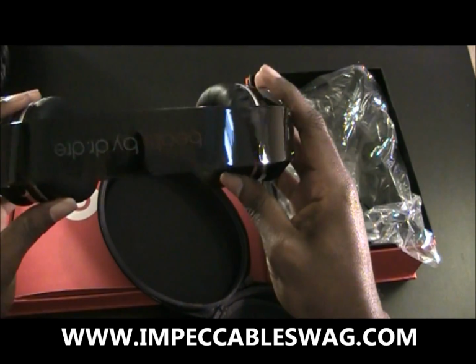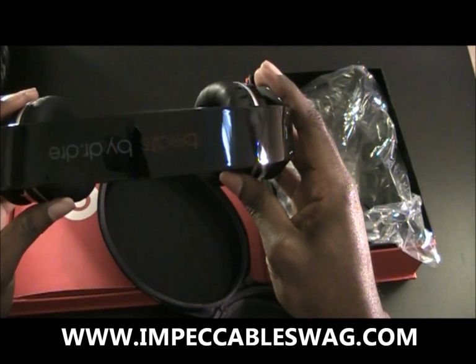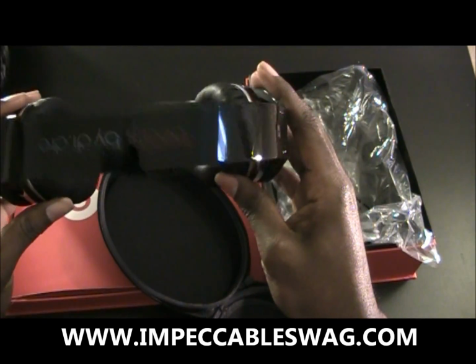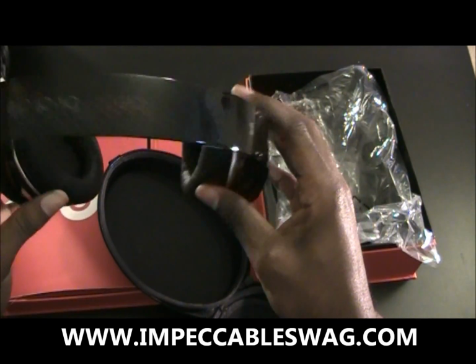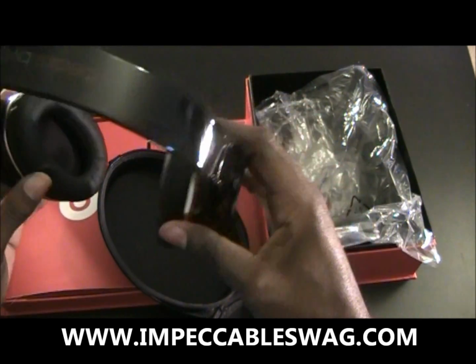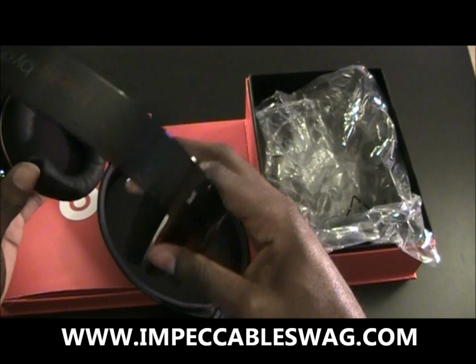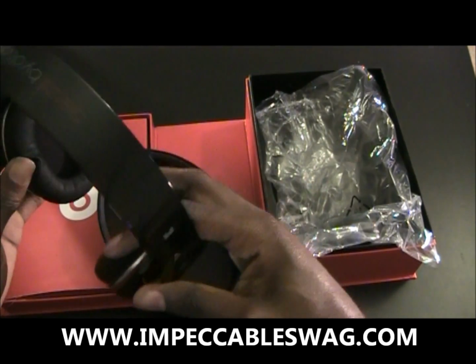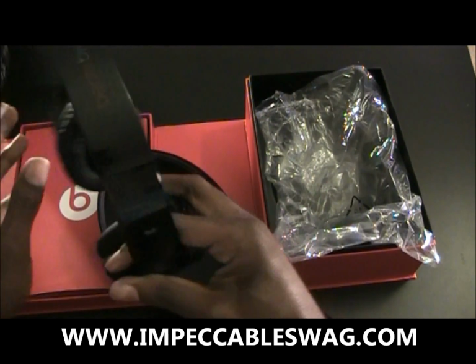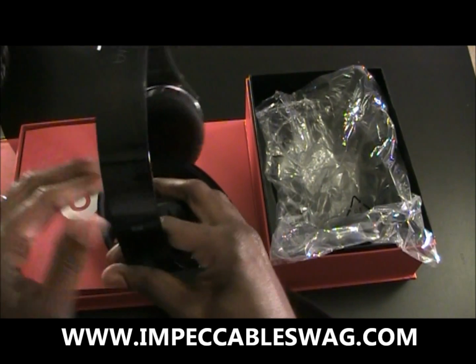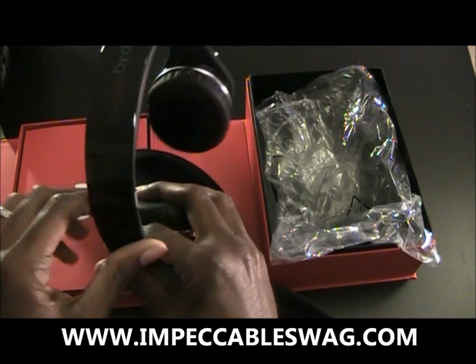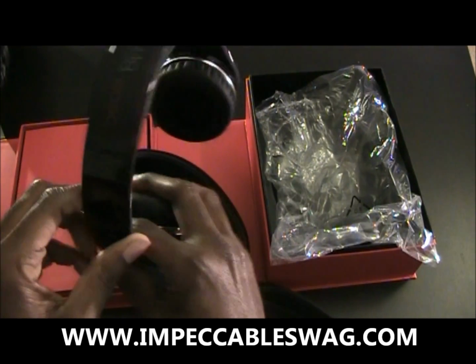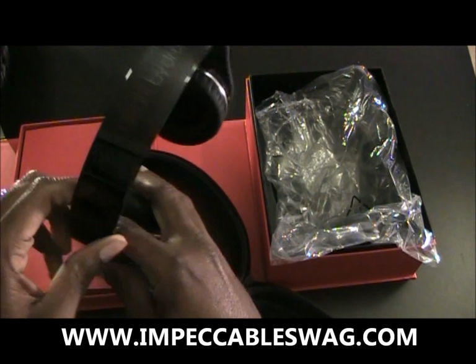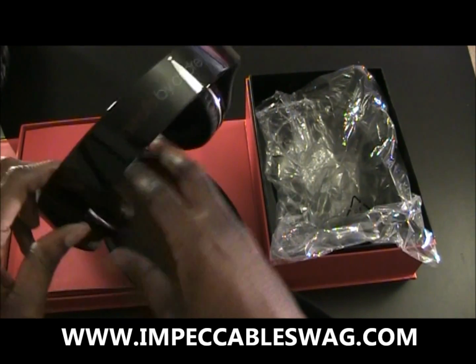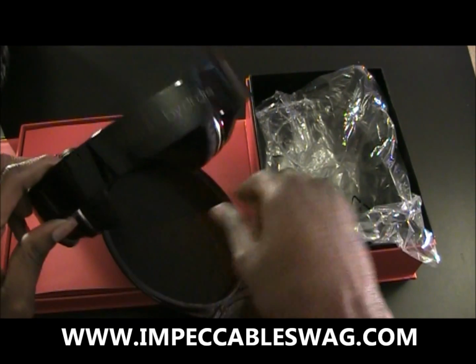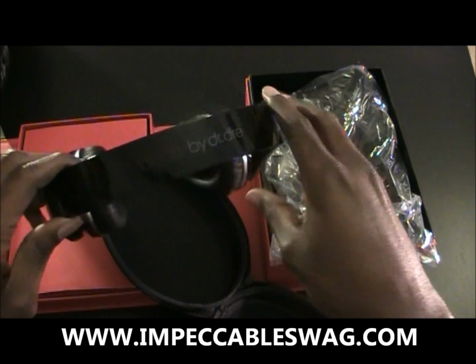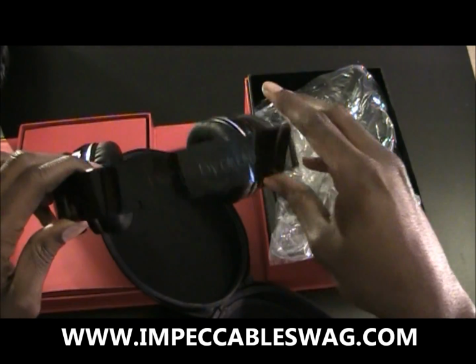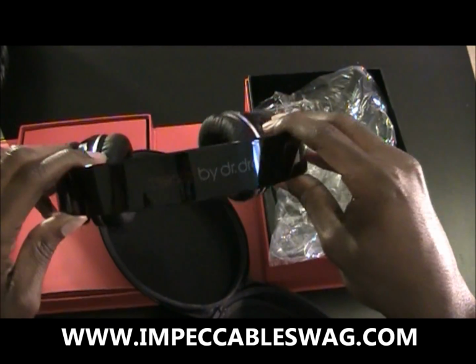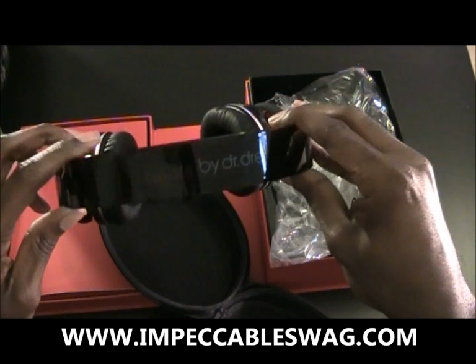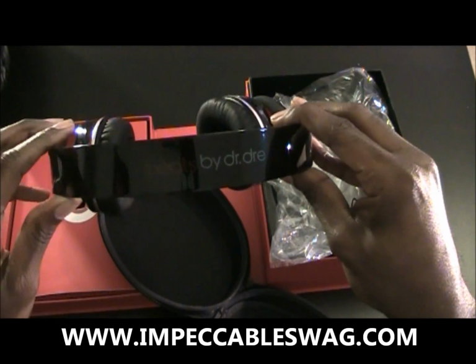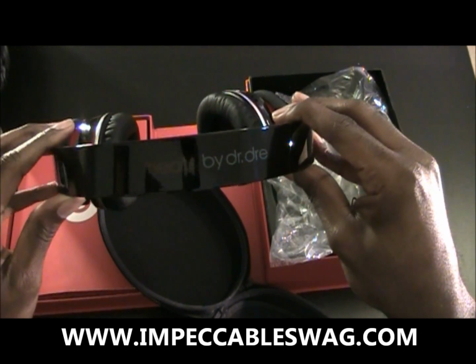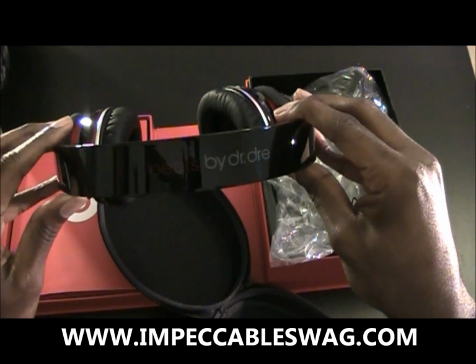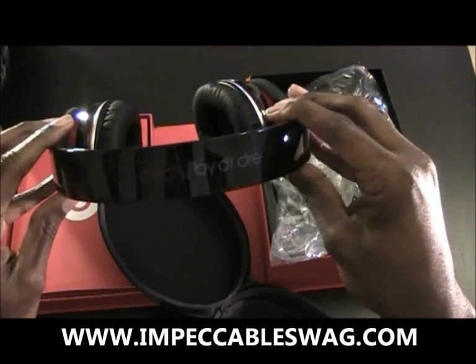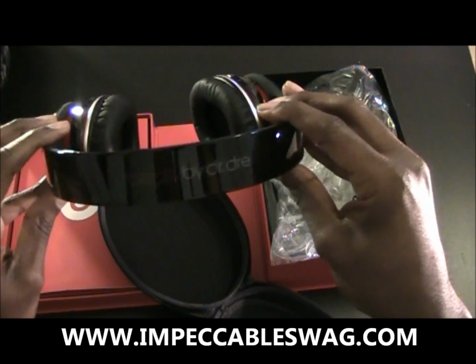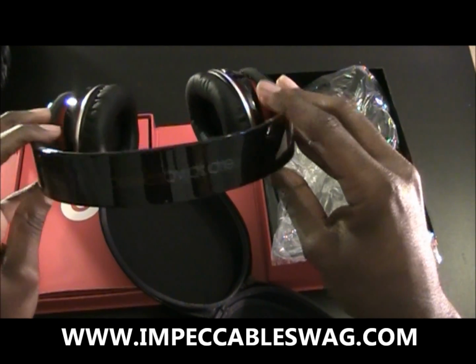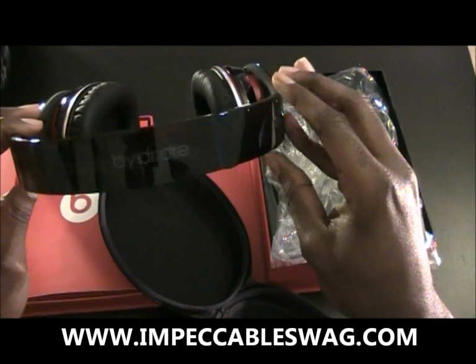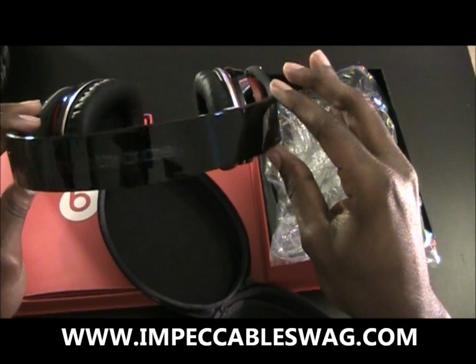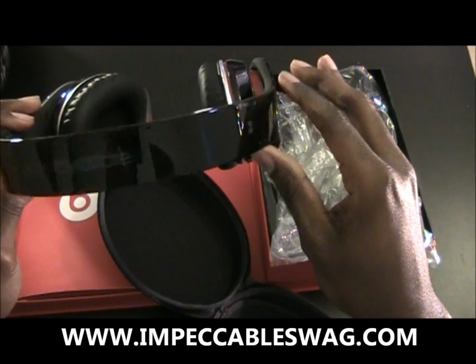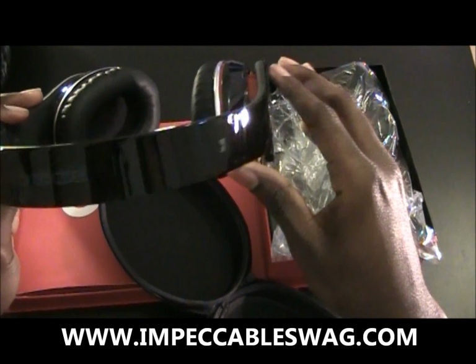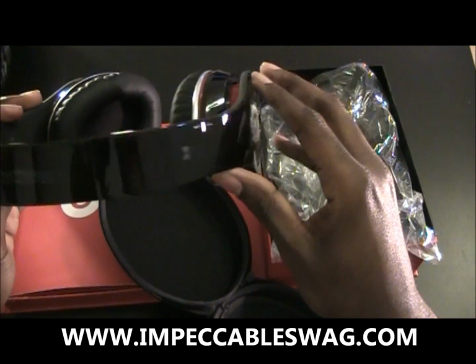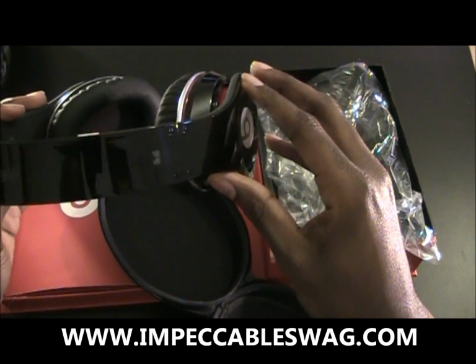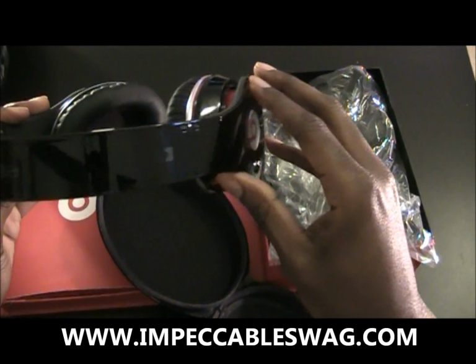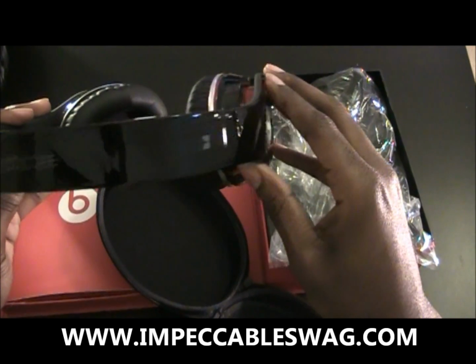And there you have it — unboxing the Beats by Dre Studio Edition.